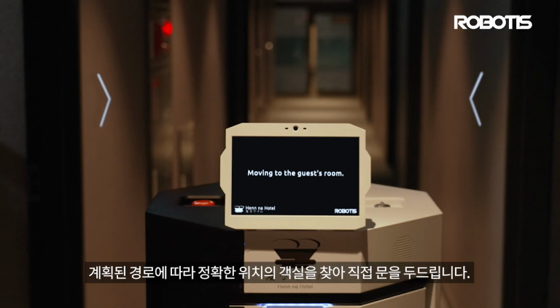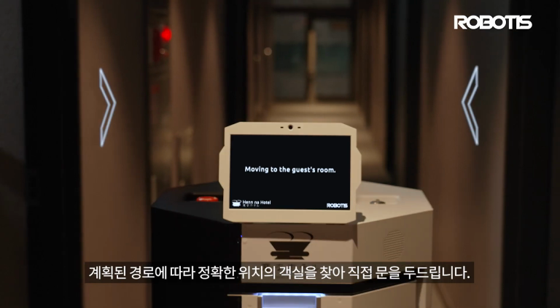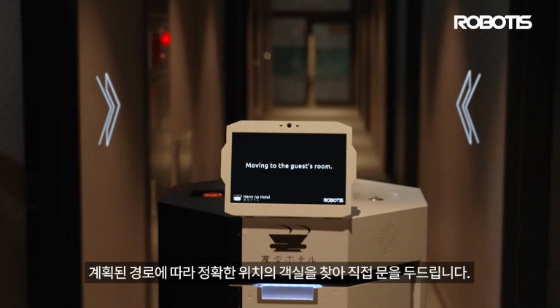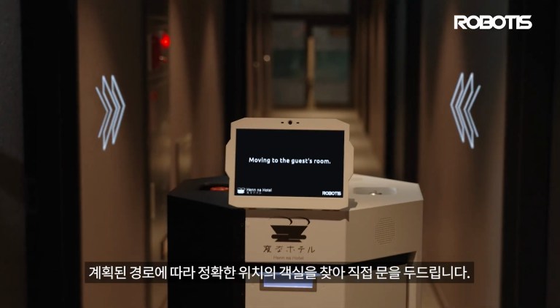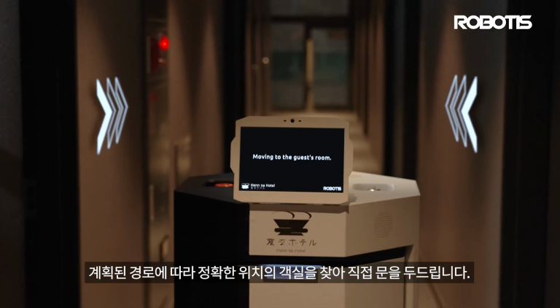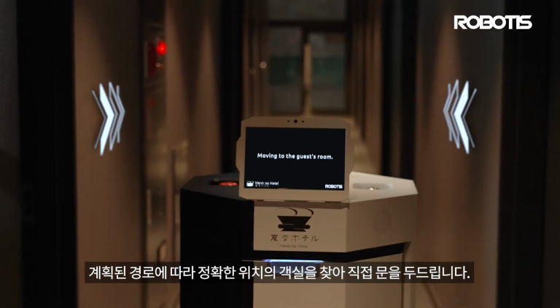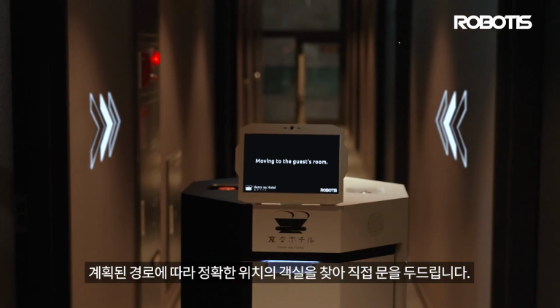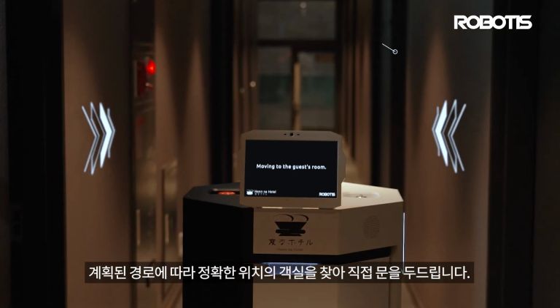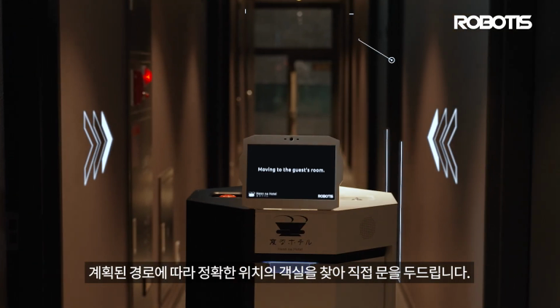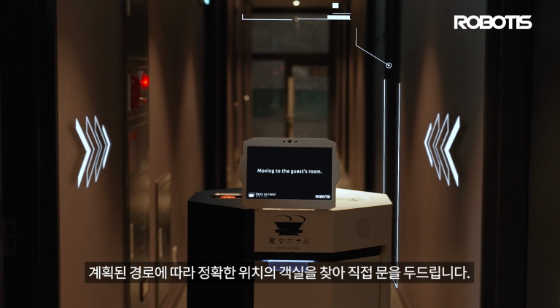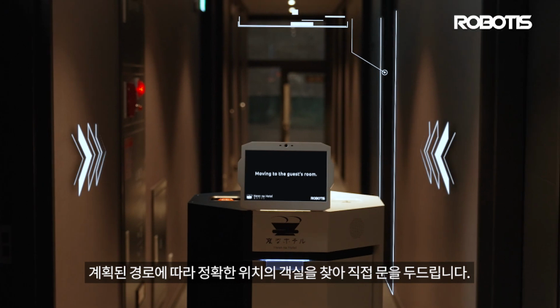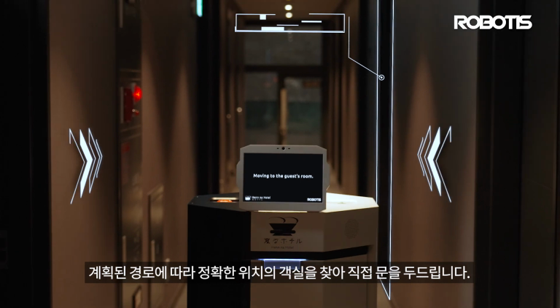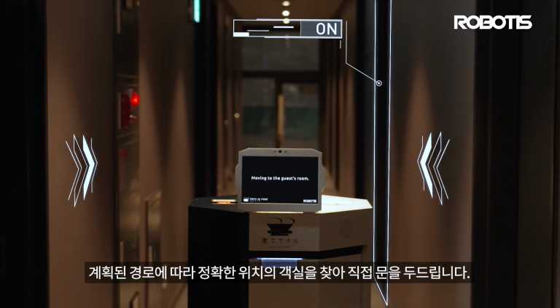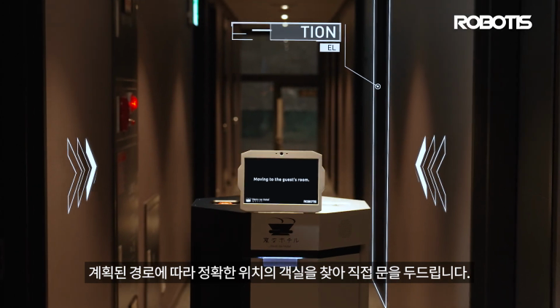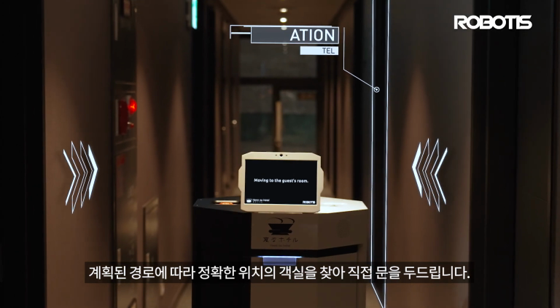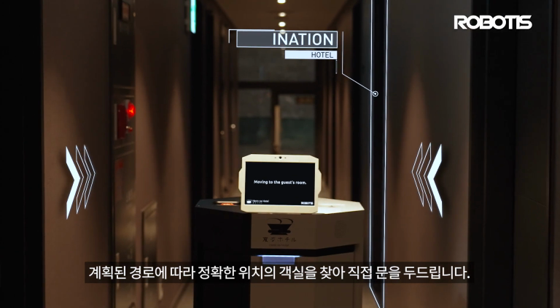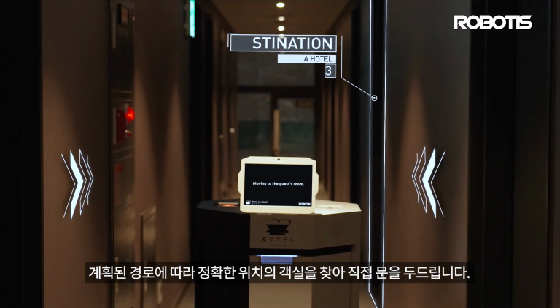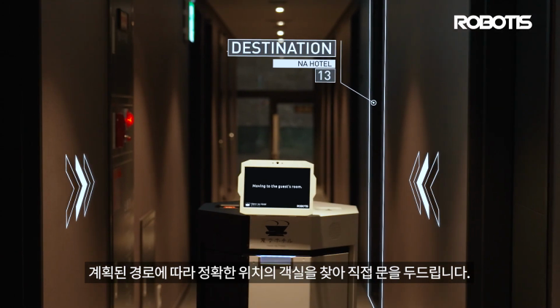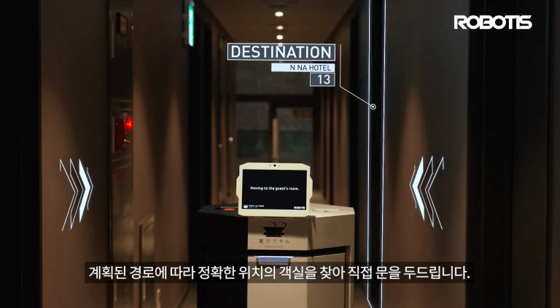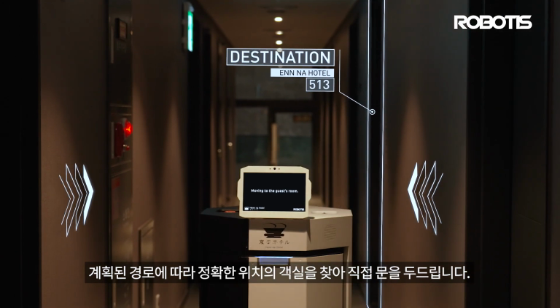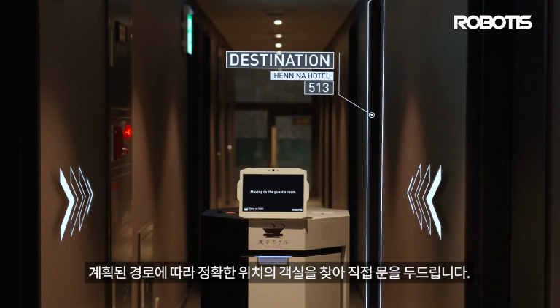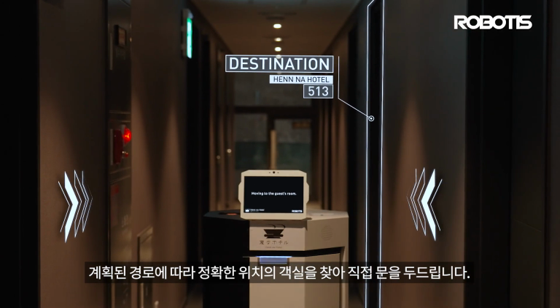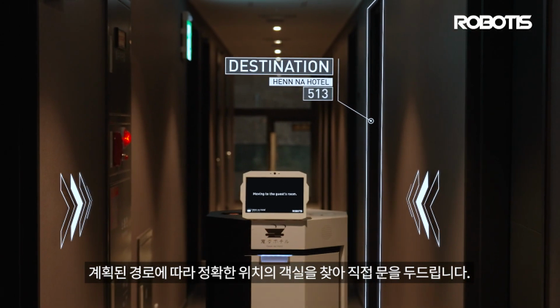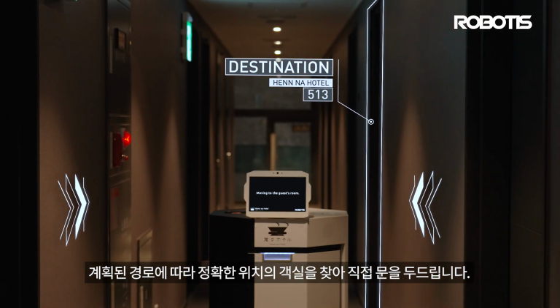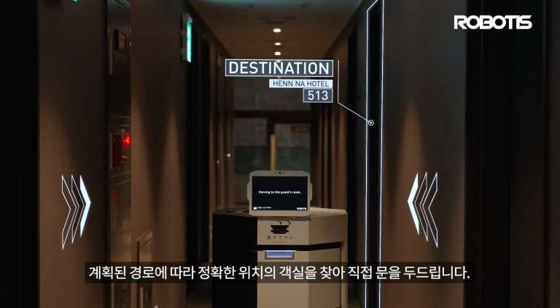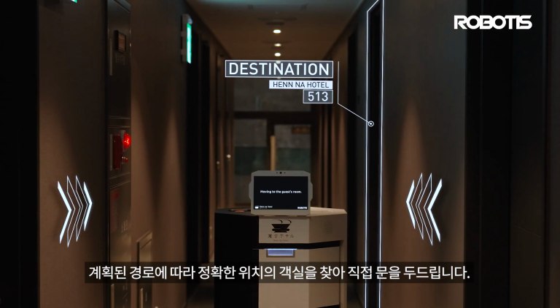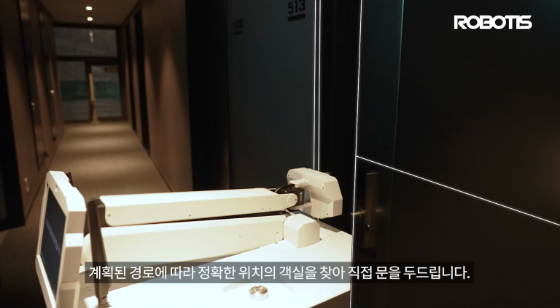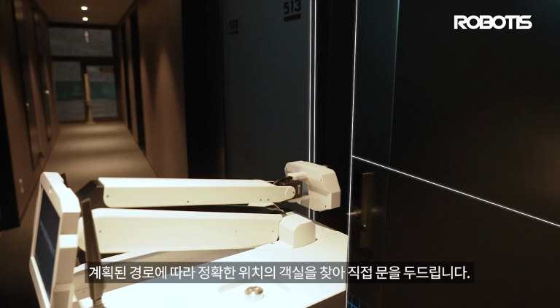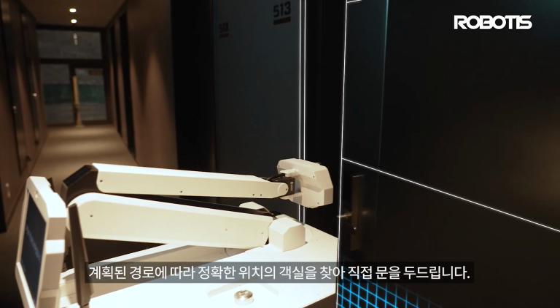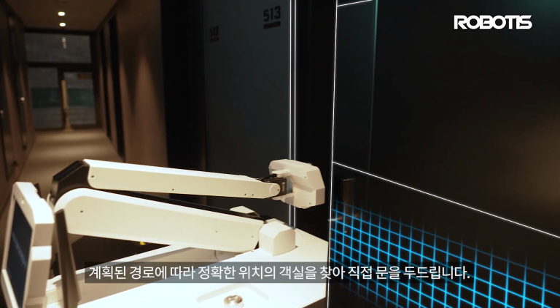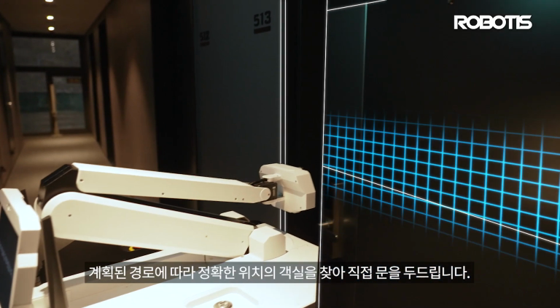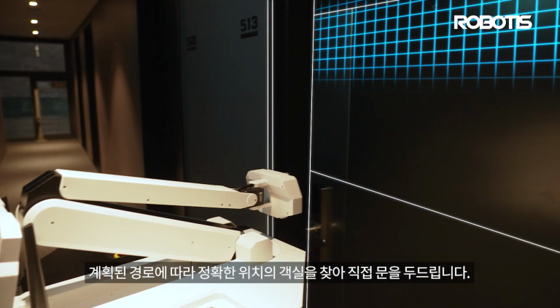Following the planned route, JibGami will accurately find the correct room location and knock on the door.